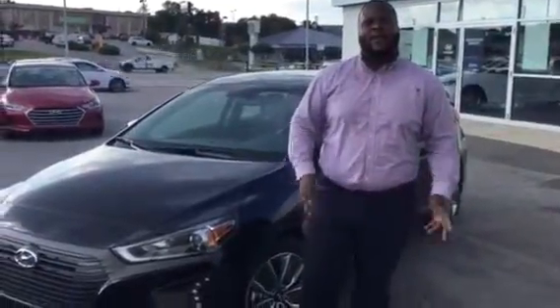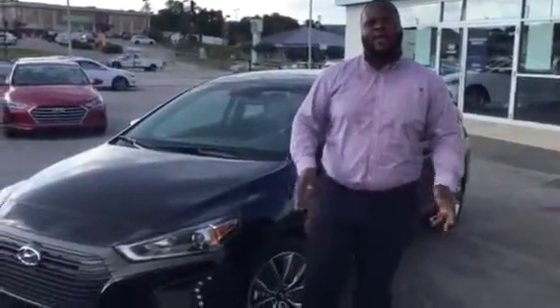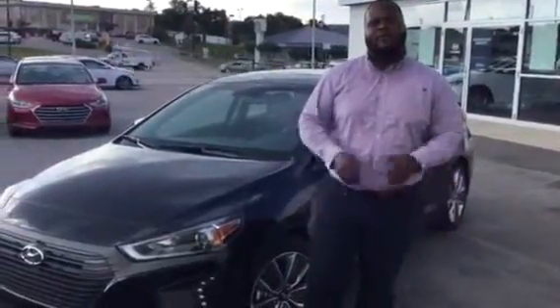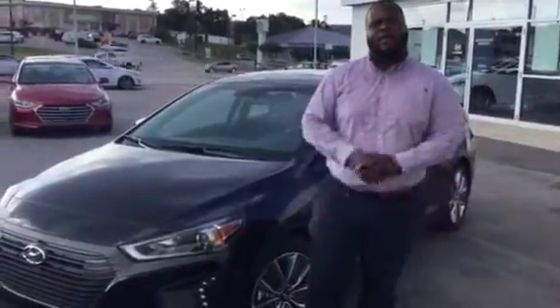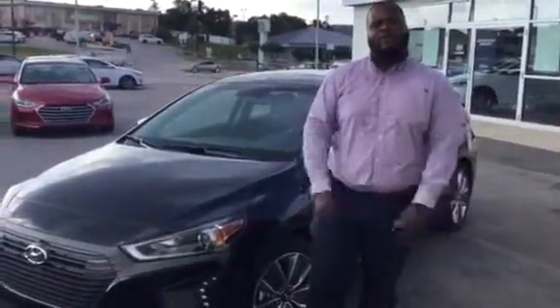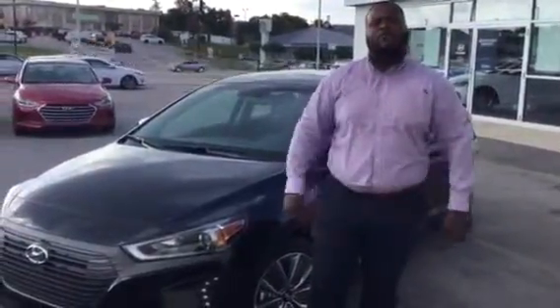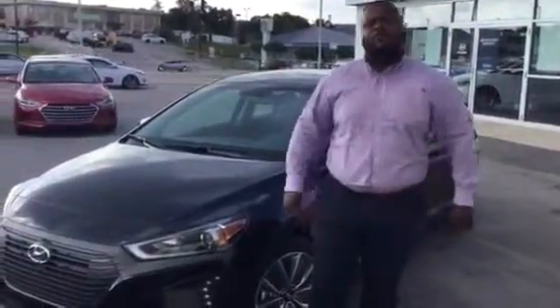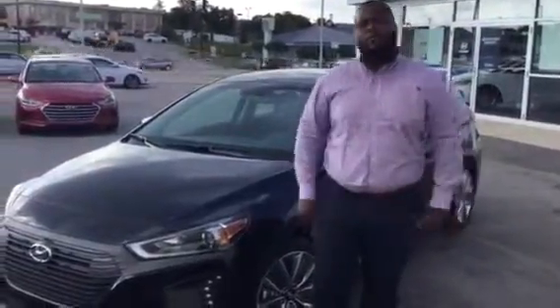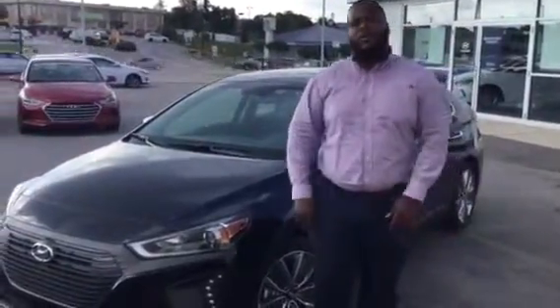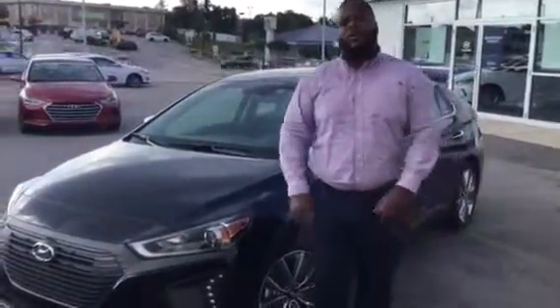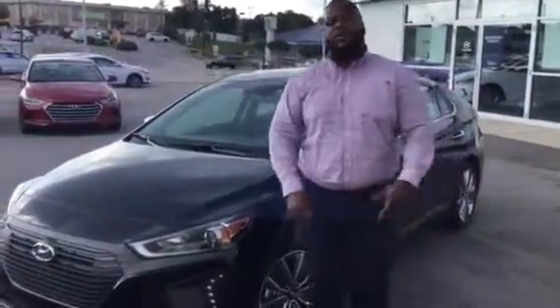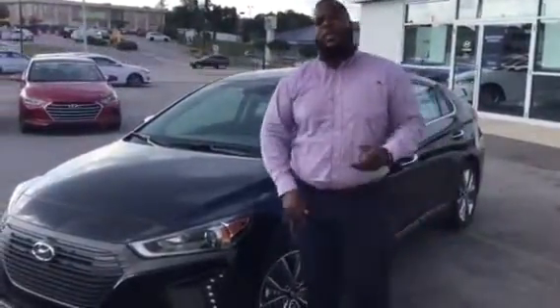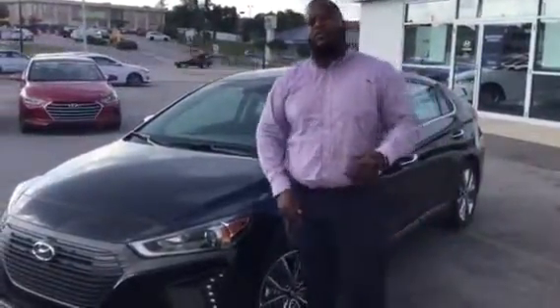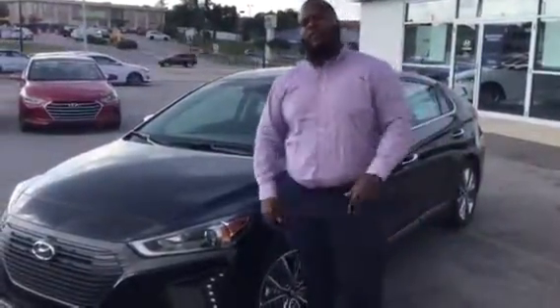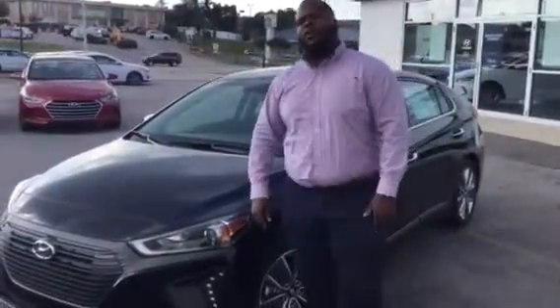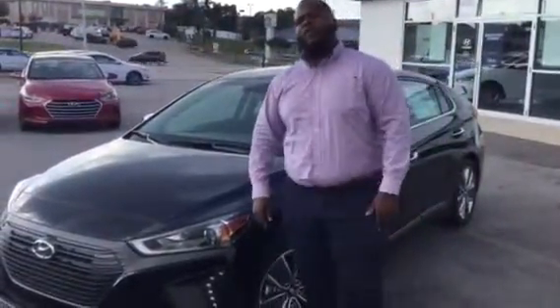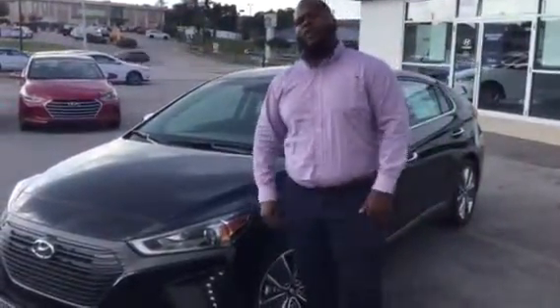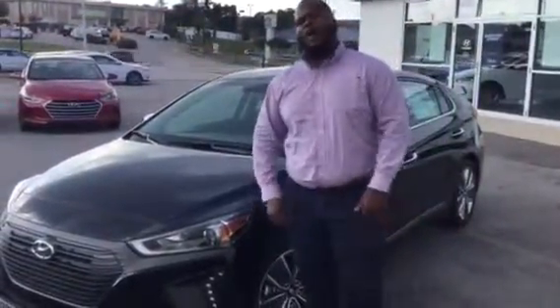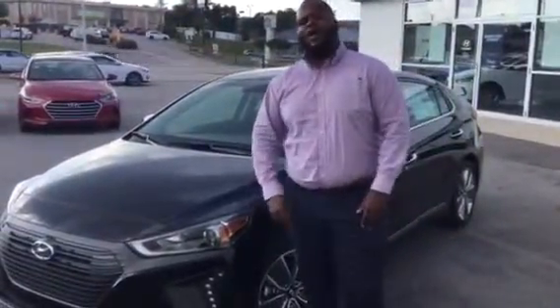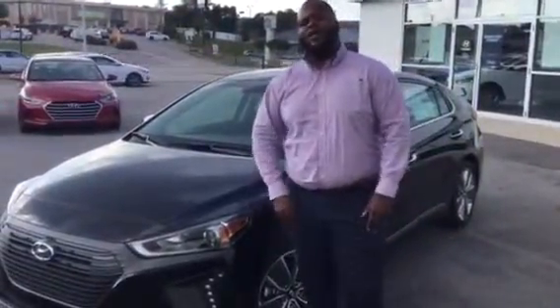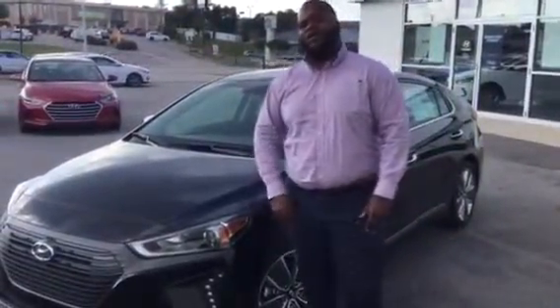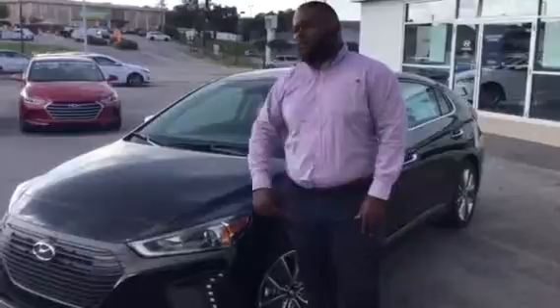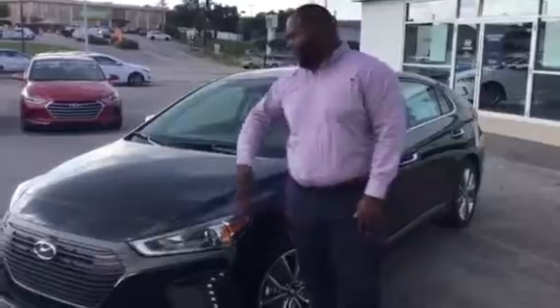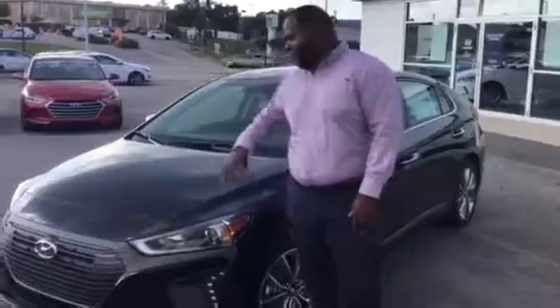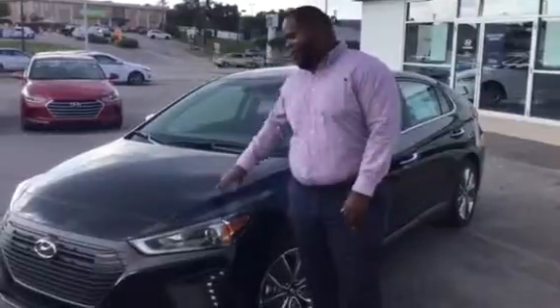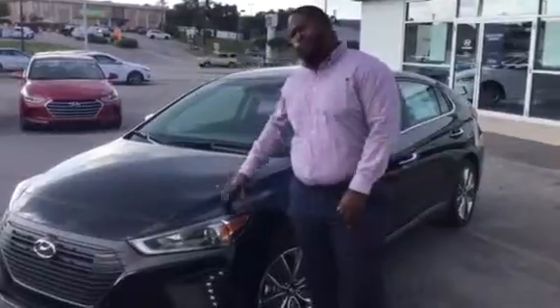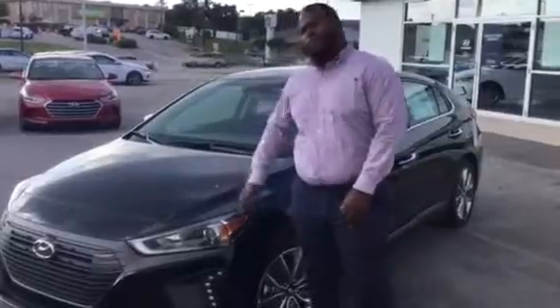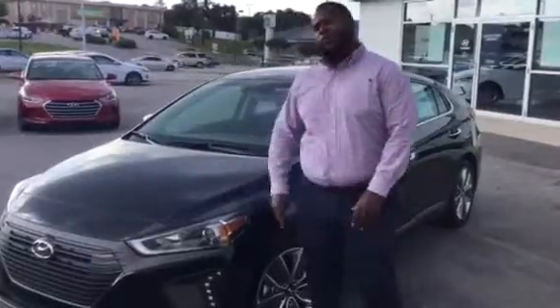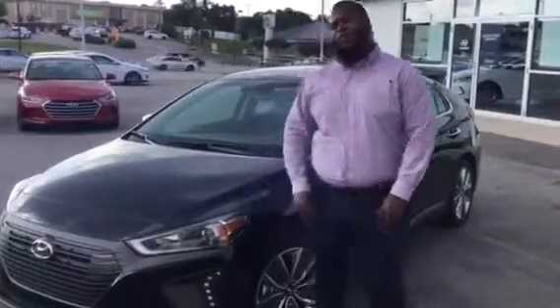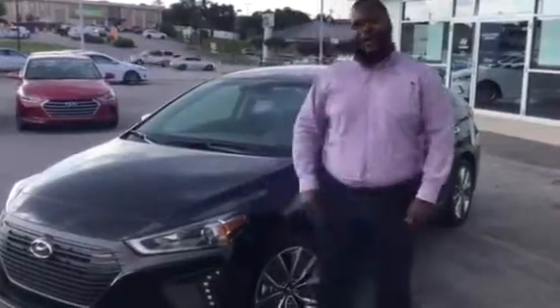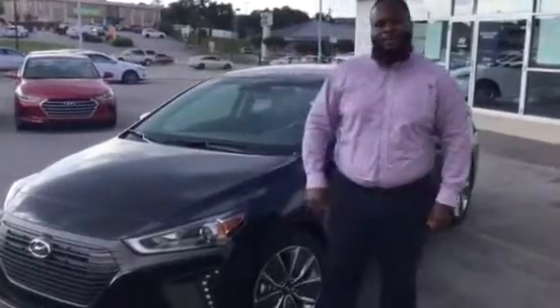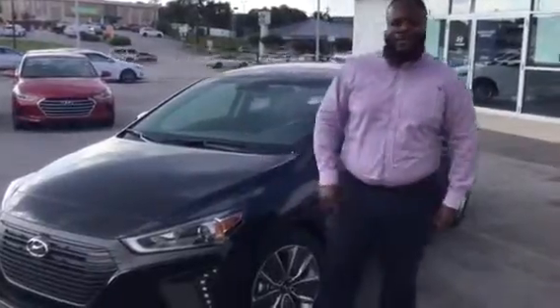Hey, Xavier here from Tamron Hyundai. Thank you for your inquiry on the Ioniq. As you can see, I have one pulled up right behind me.